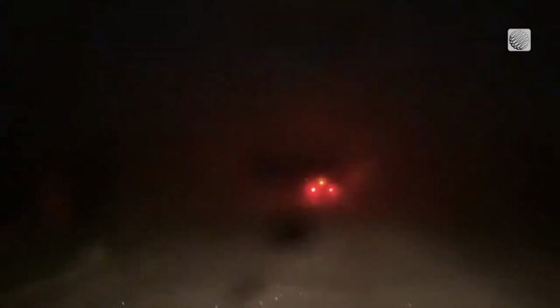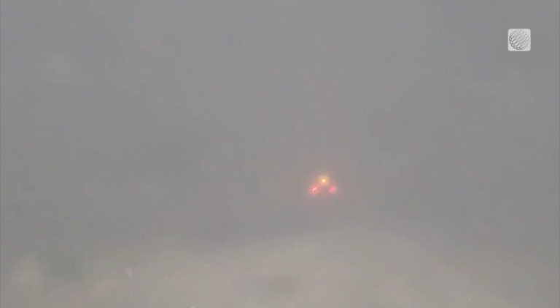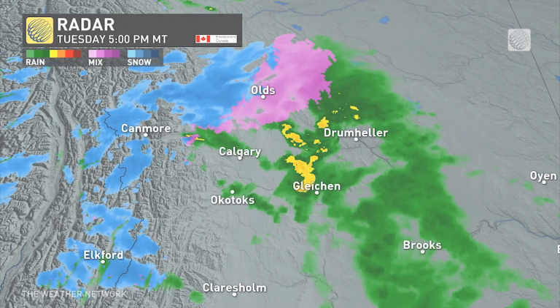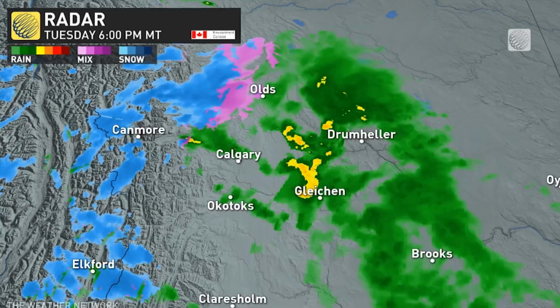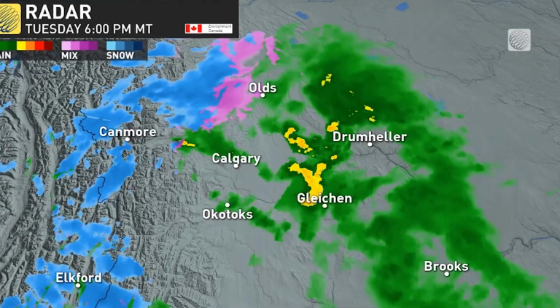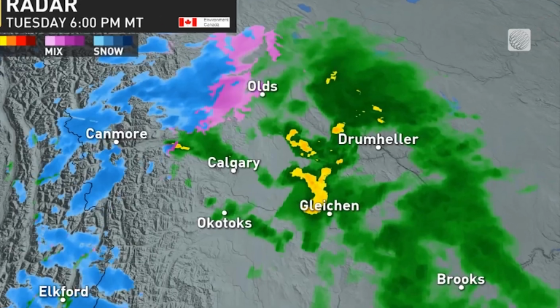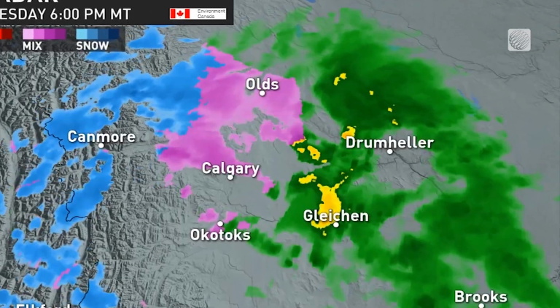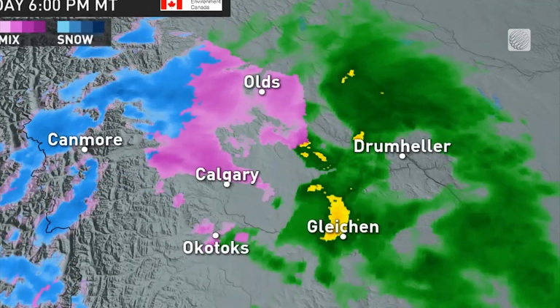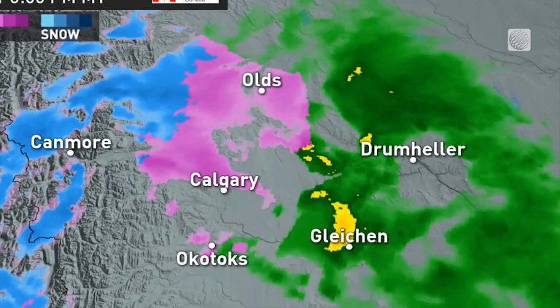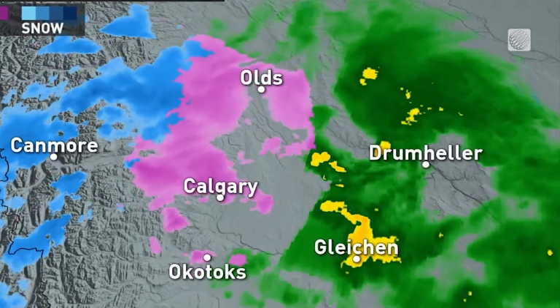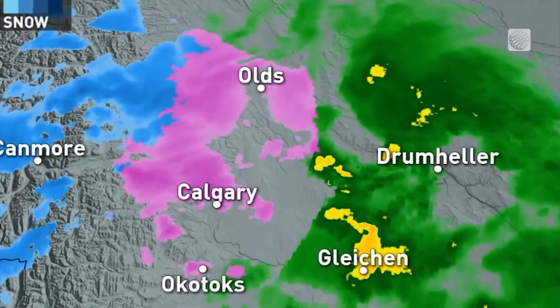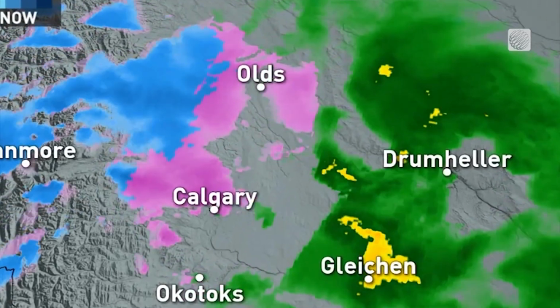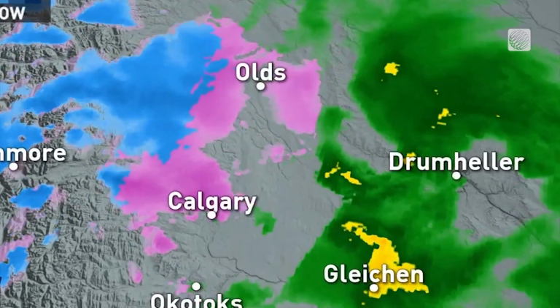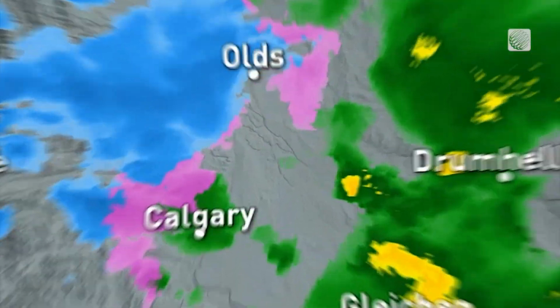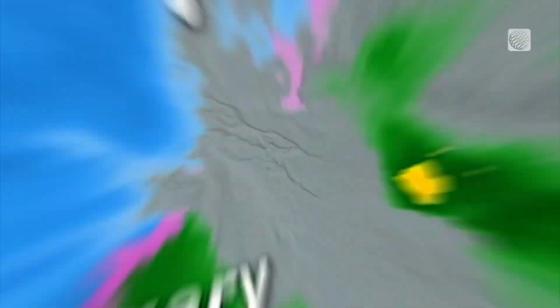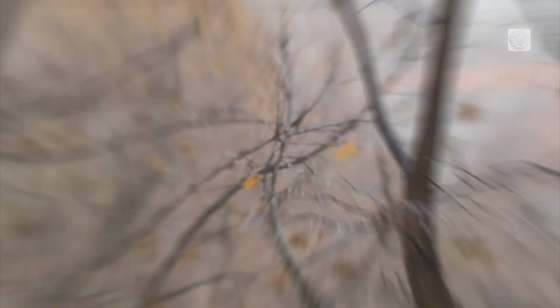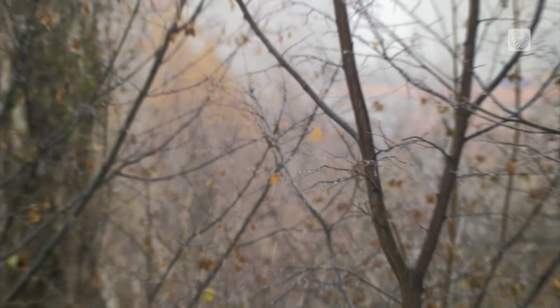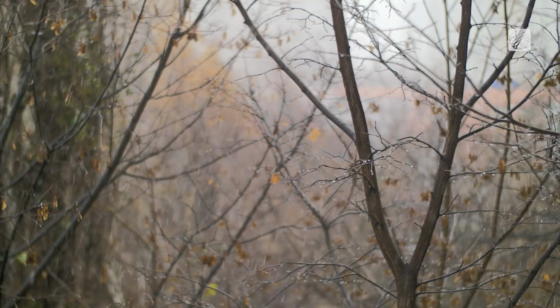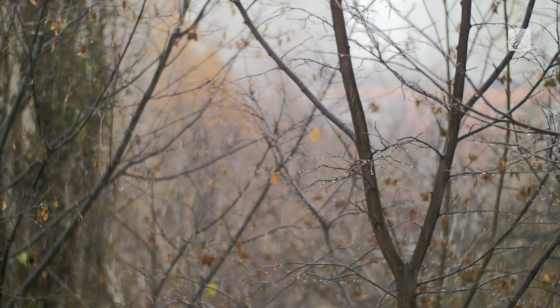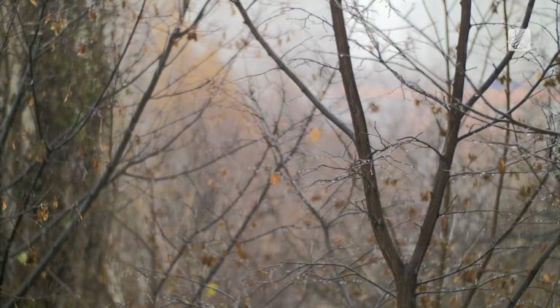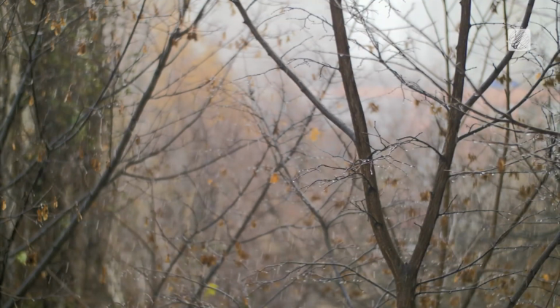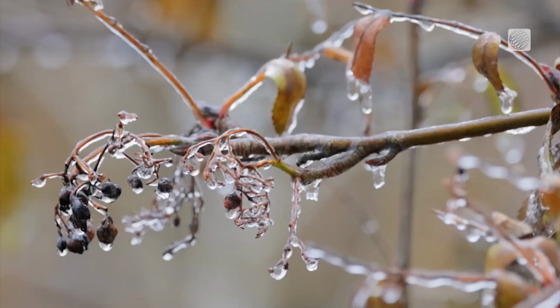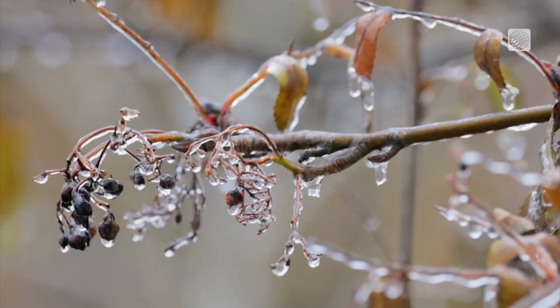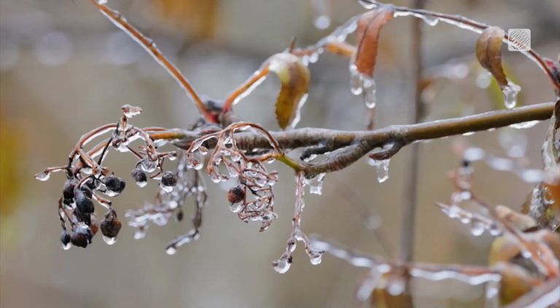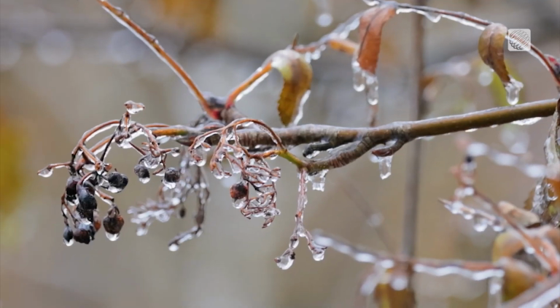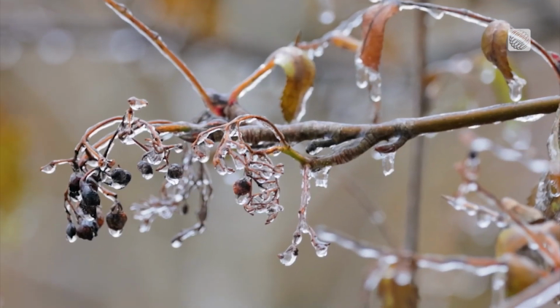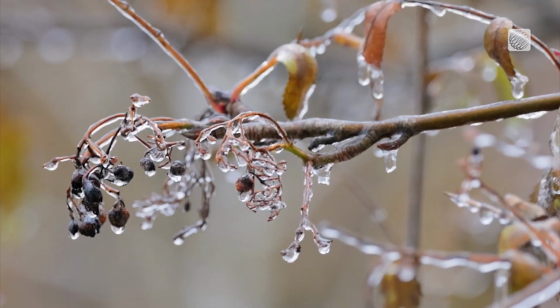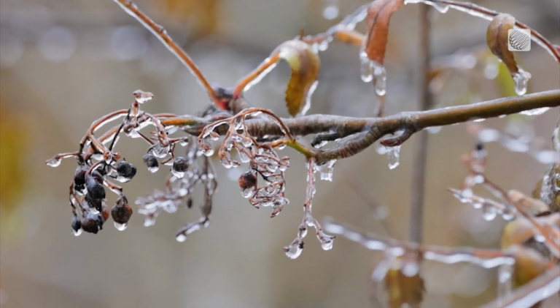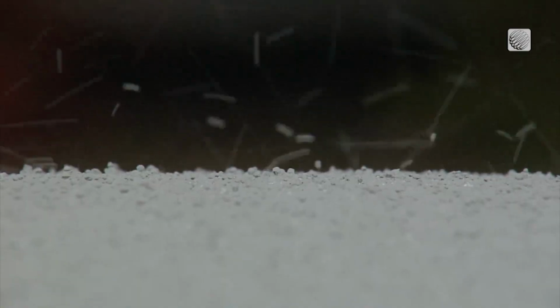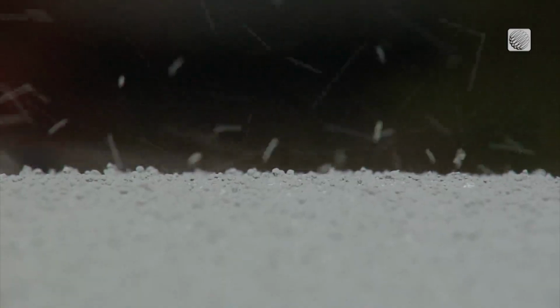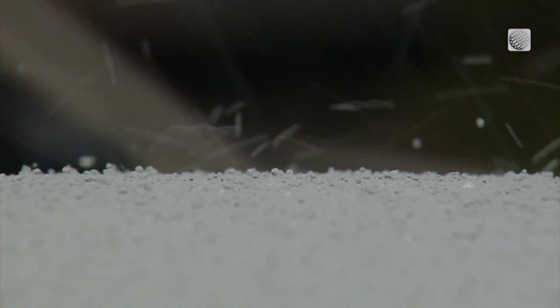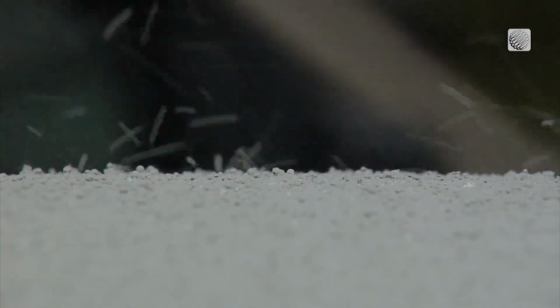And if you're seeing pink, that's a mix of rain and snow, freezing rain, or ice pellets.